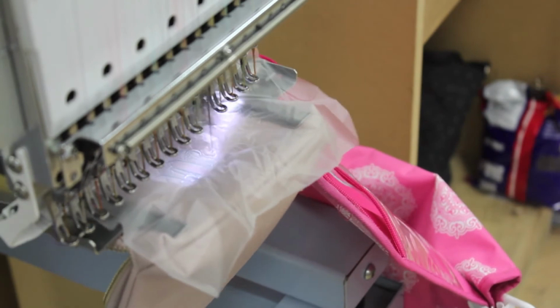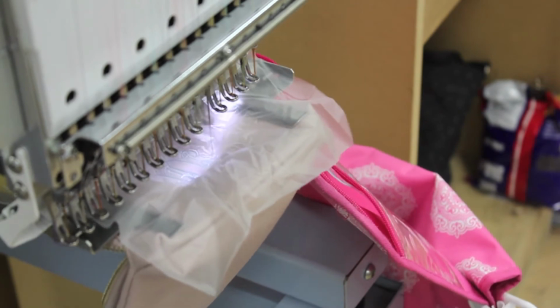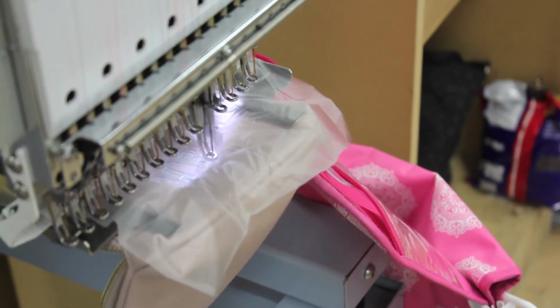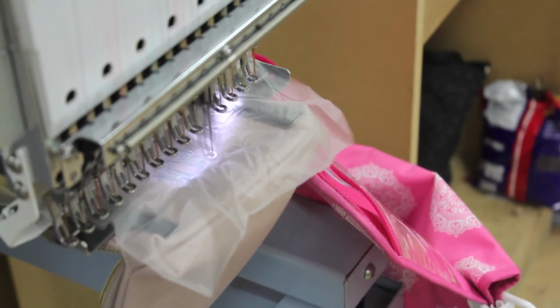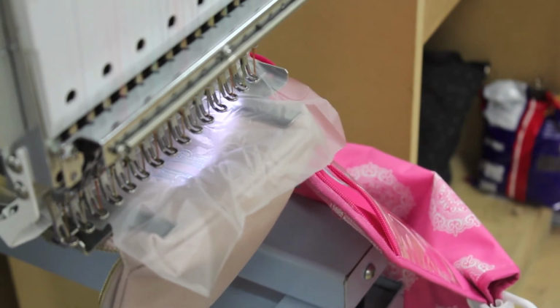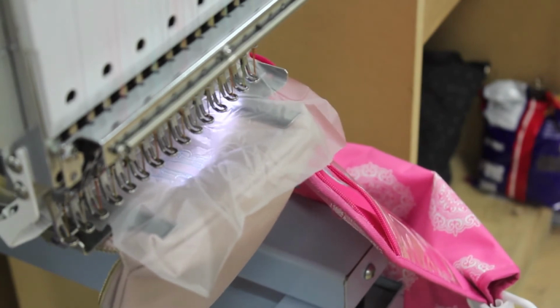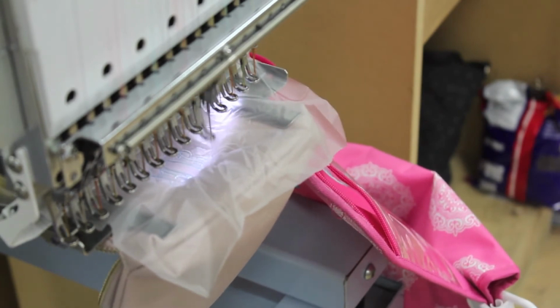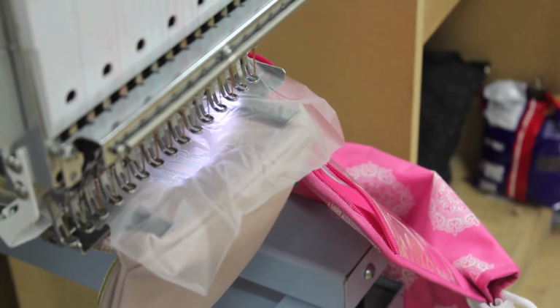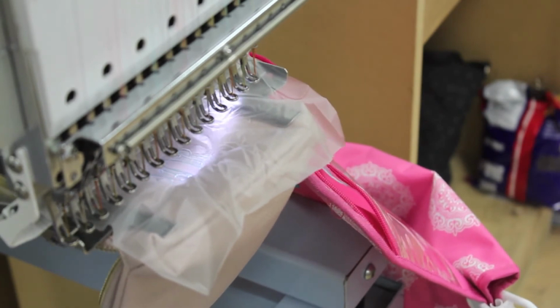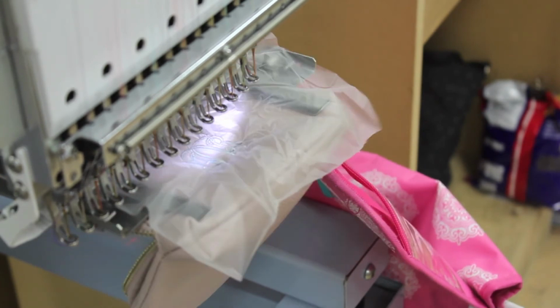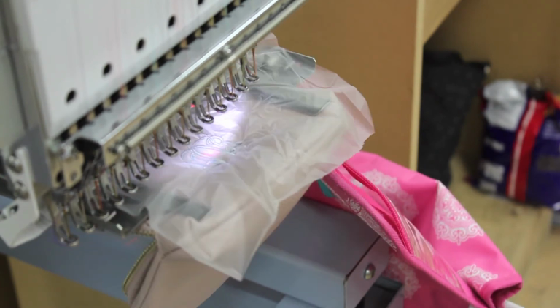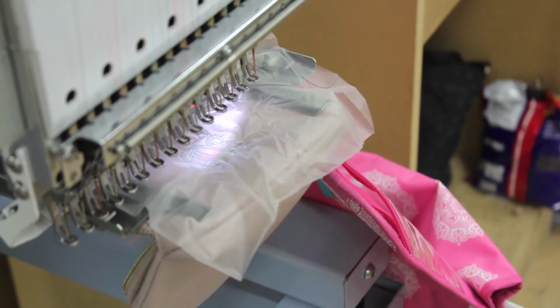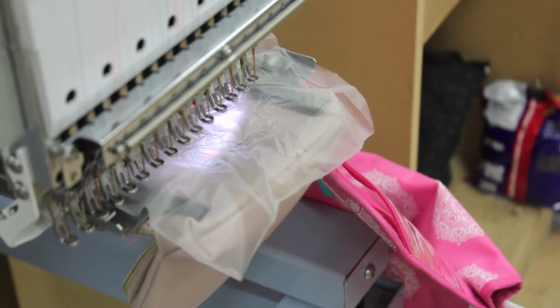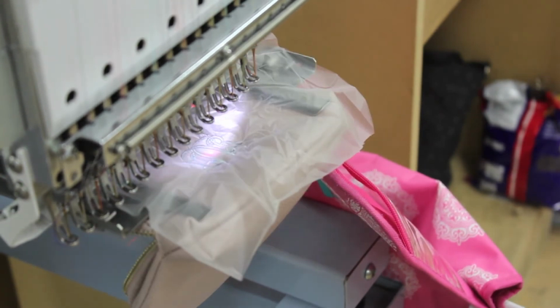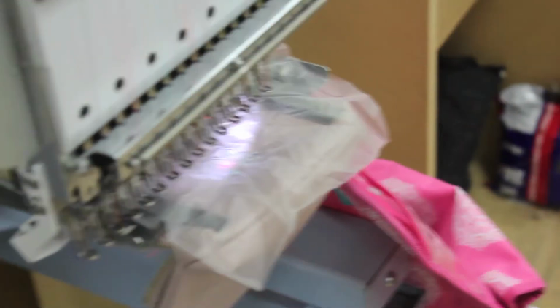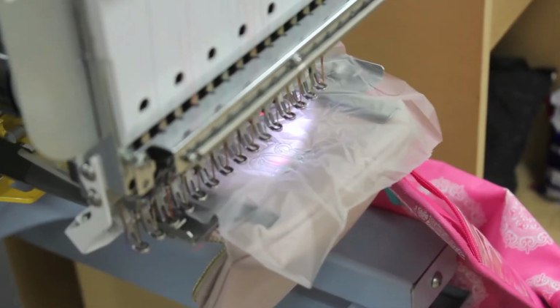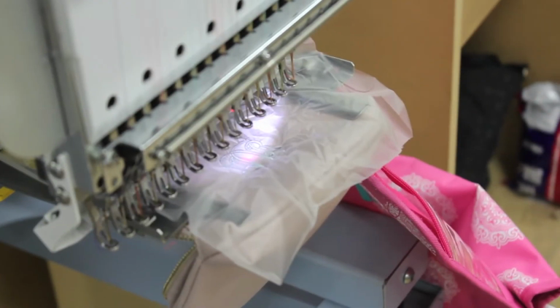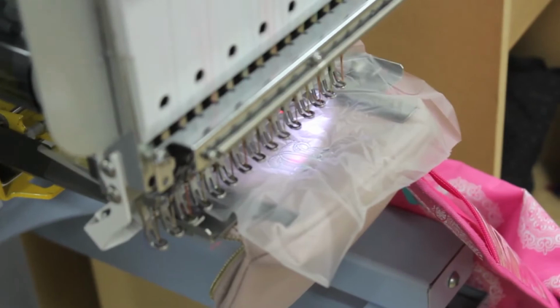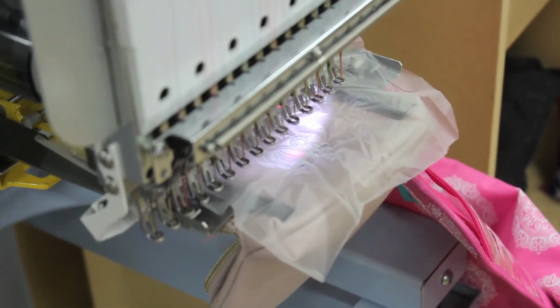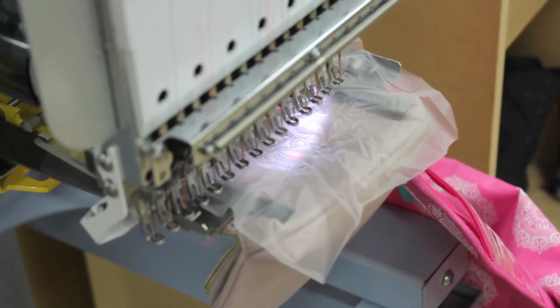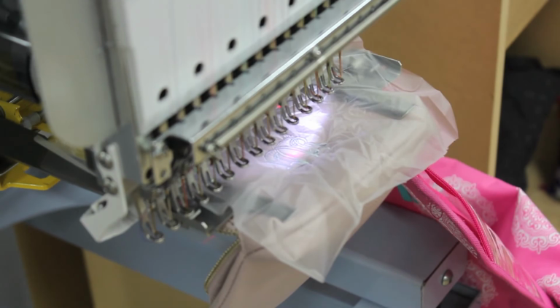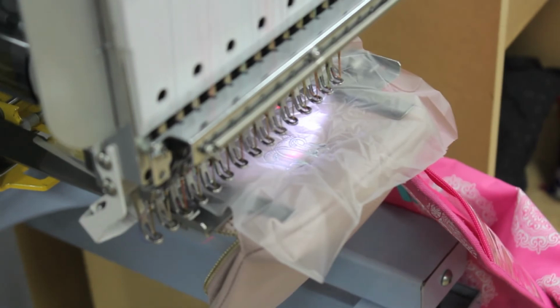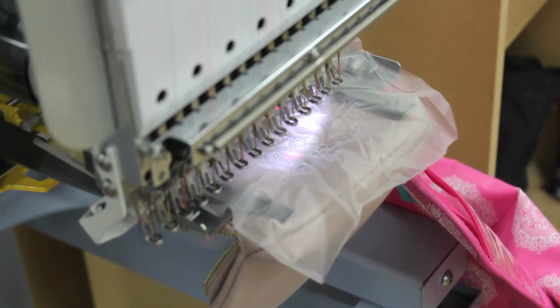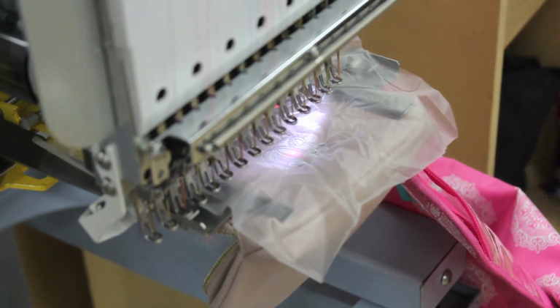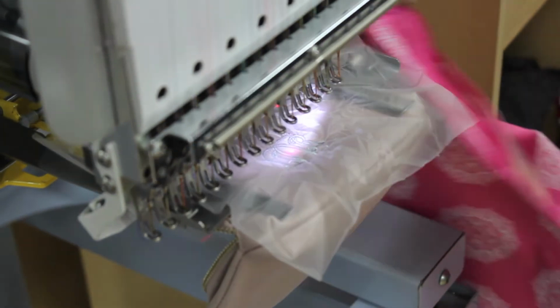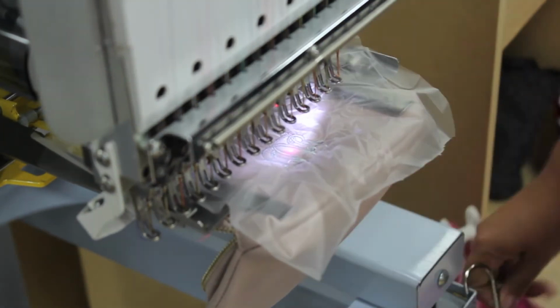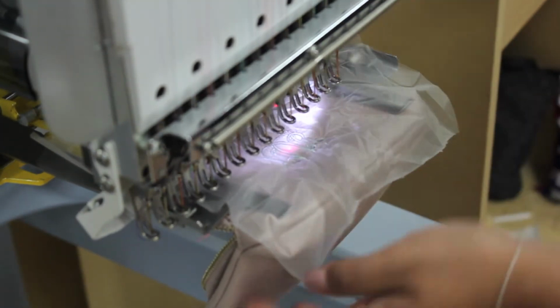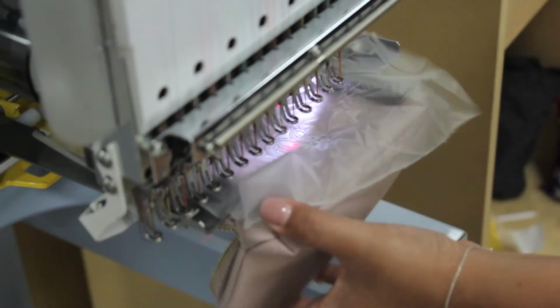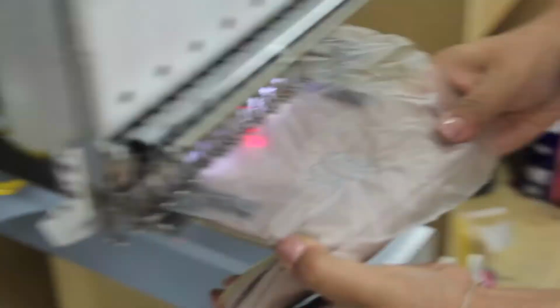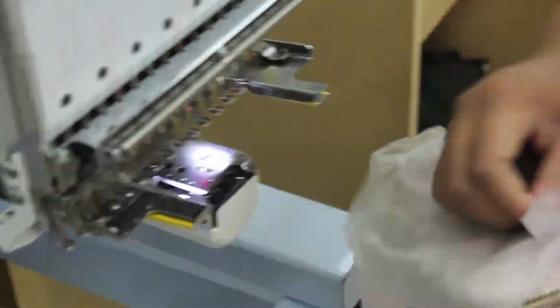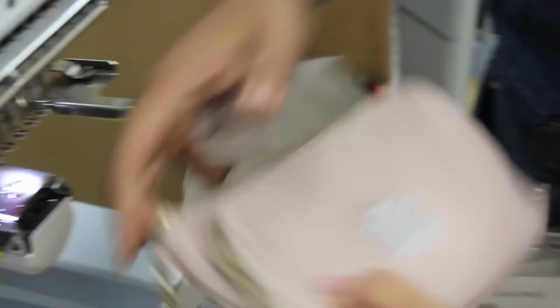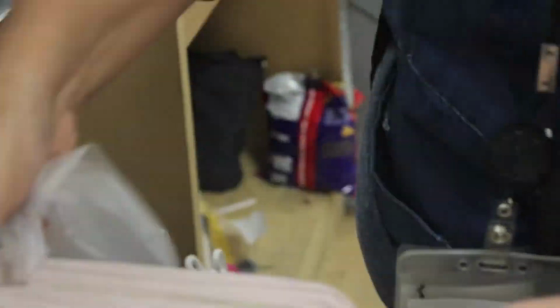When the sew is complete, you can remove the item from the frame. Carefully tear away the excess solvy and now you have a finished product.